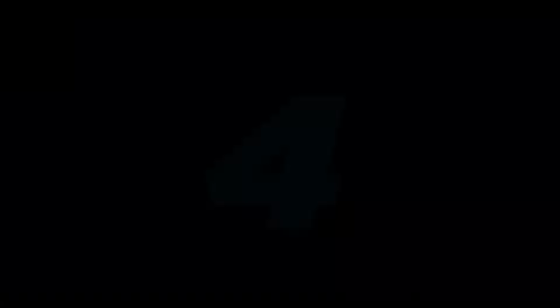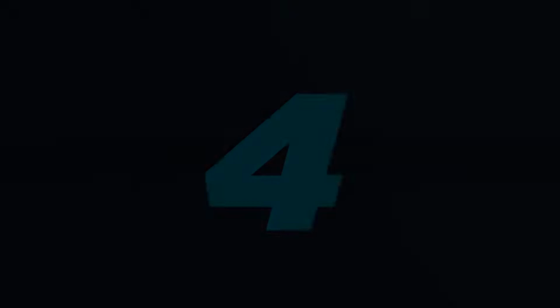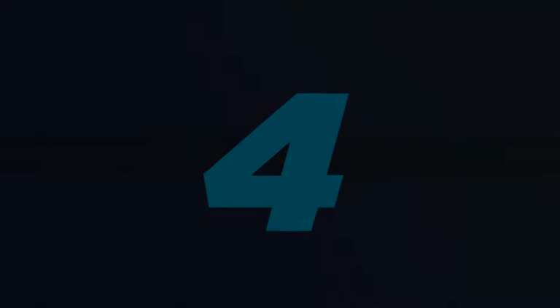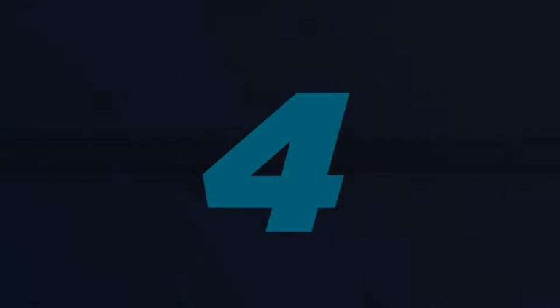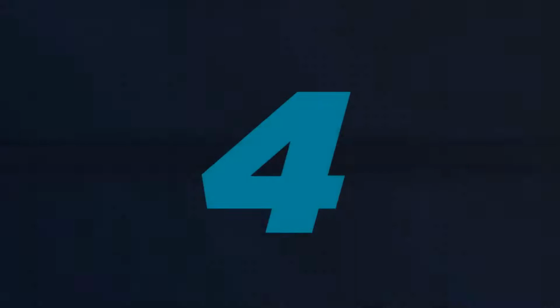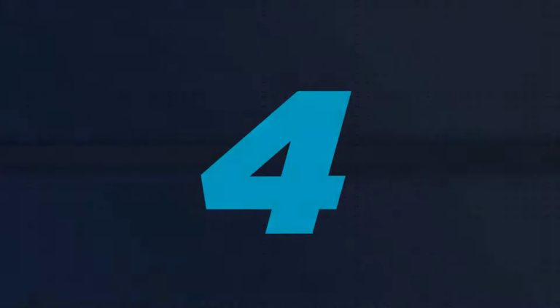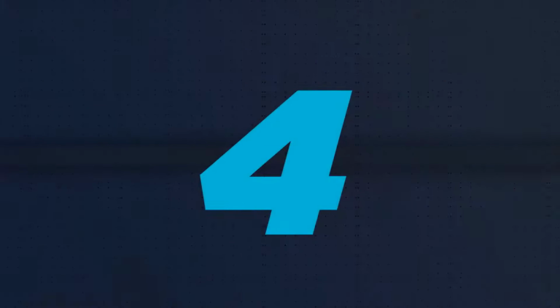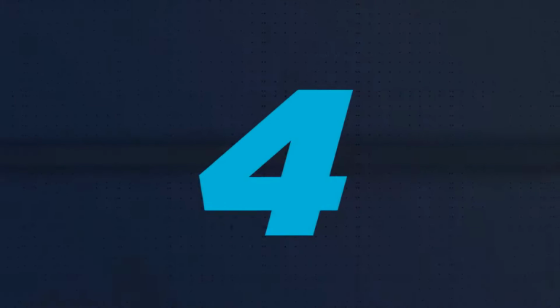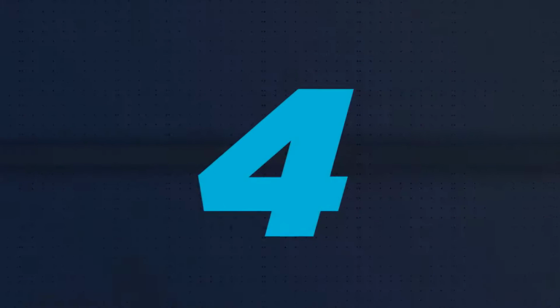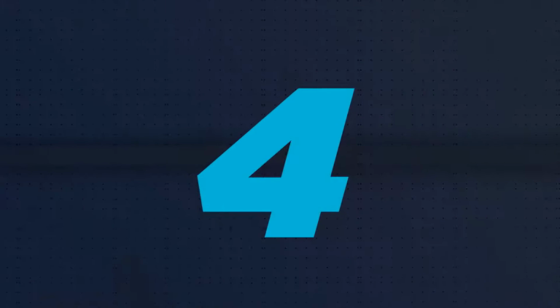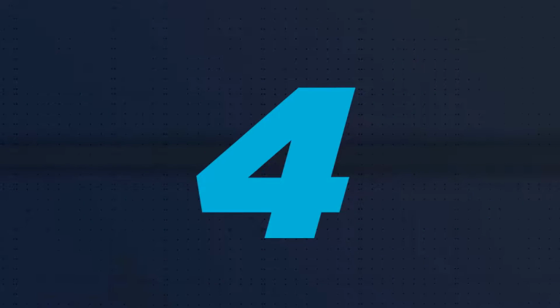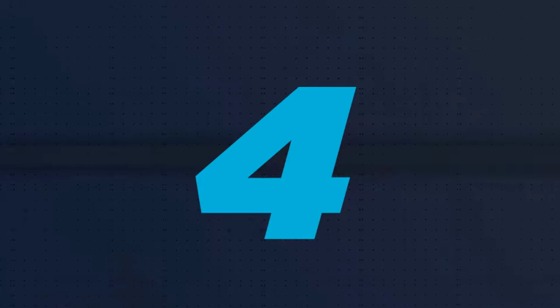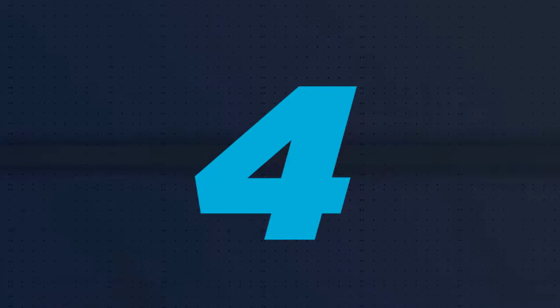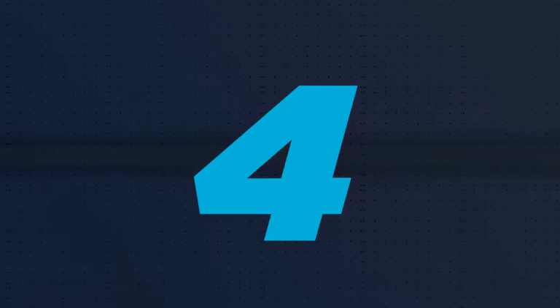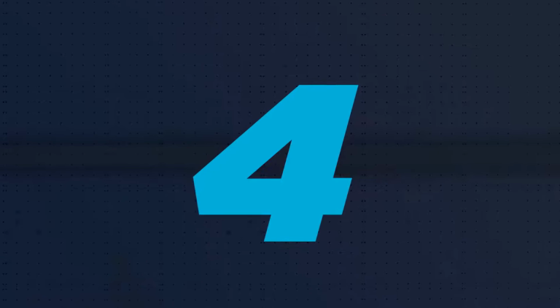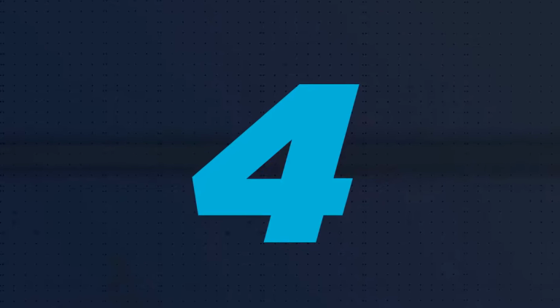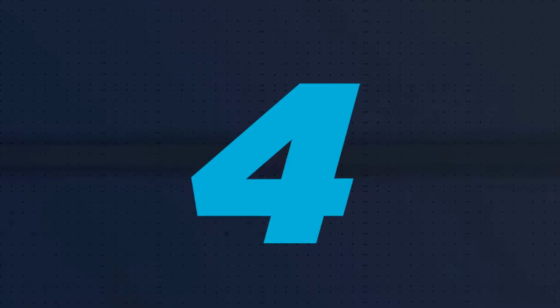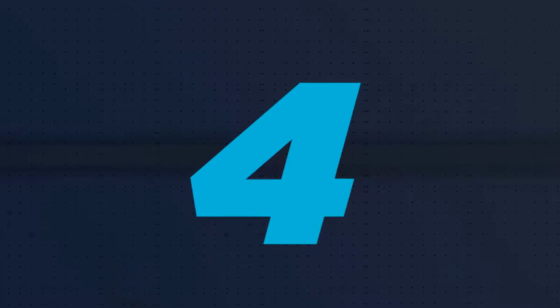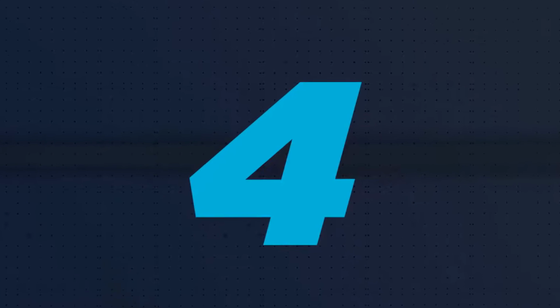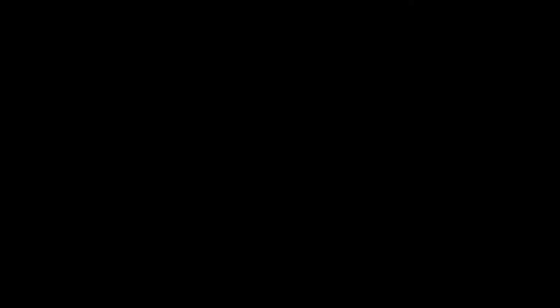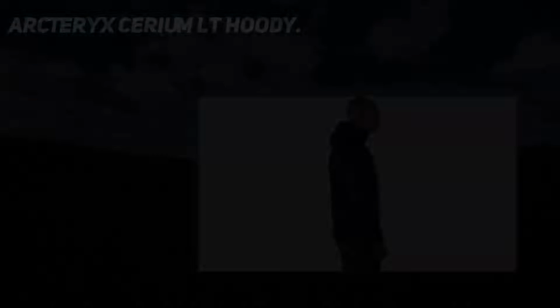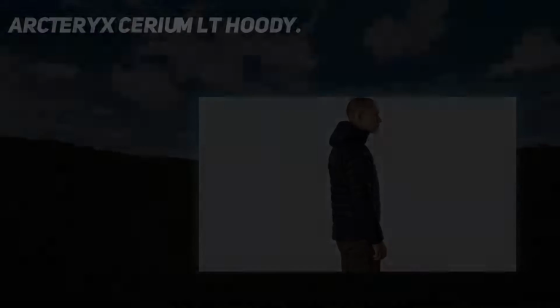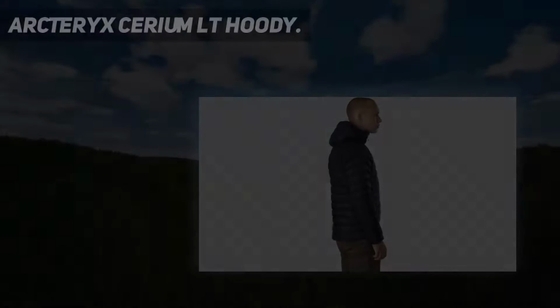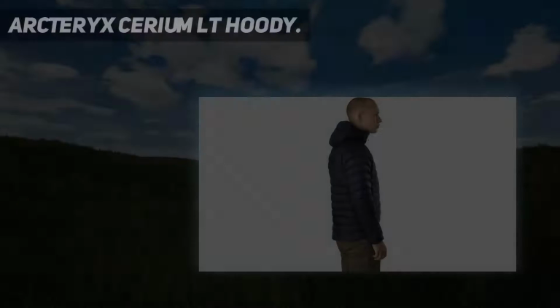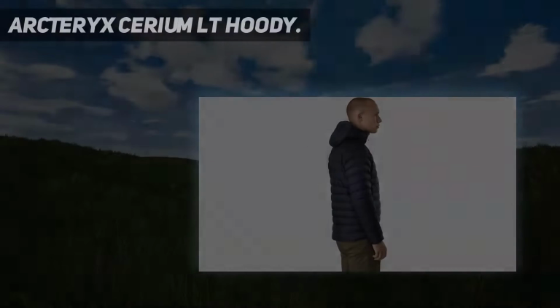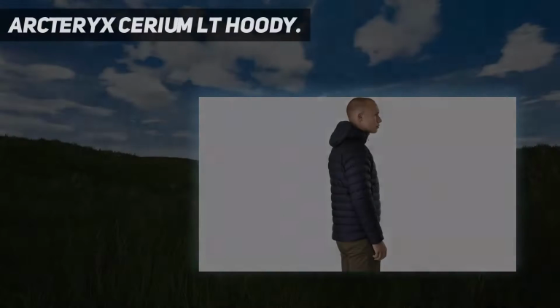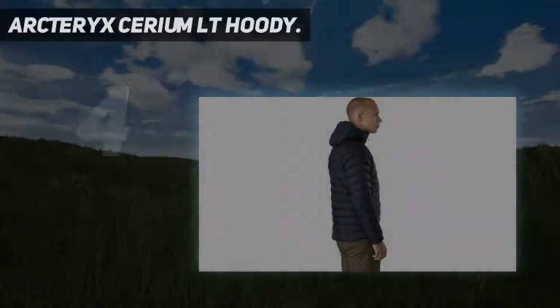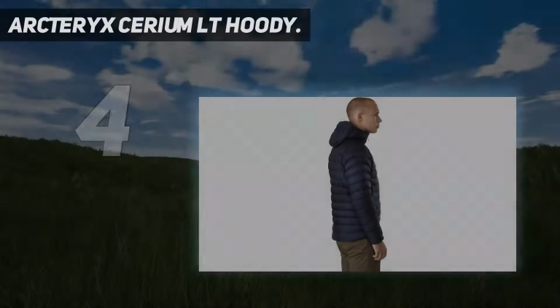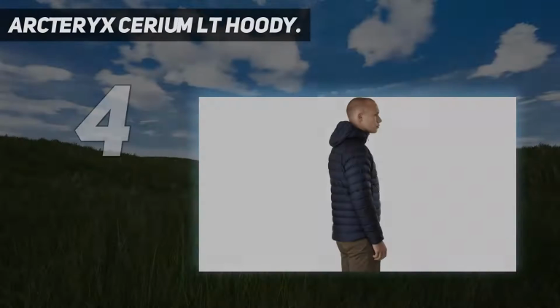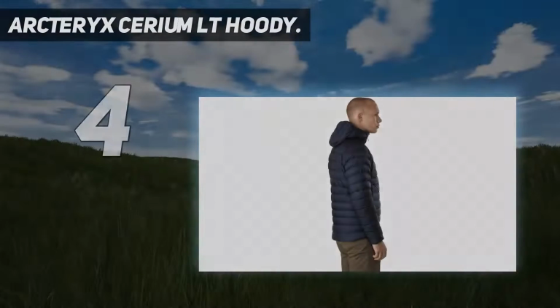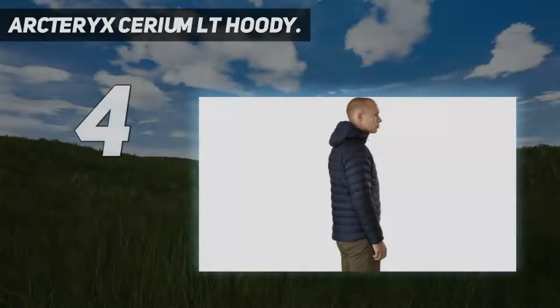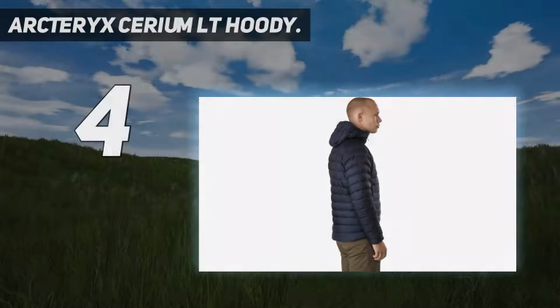Coming in at number 4: the Arc'teryx Cerium LT Hoodie.